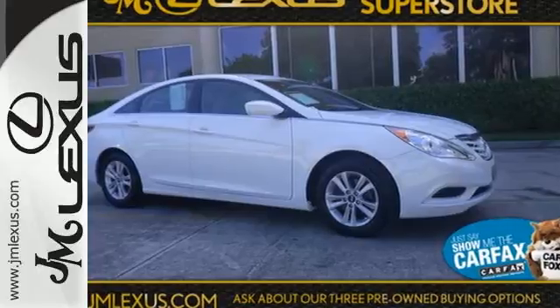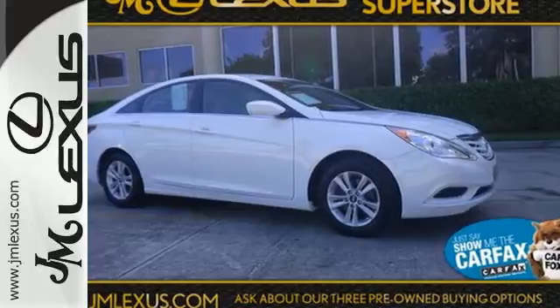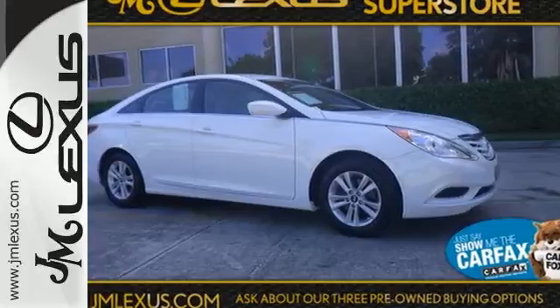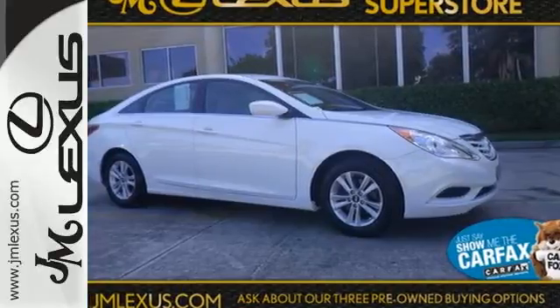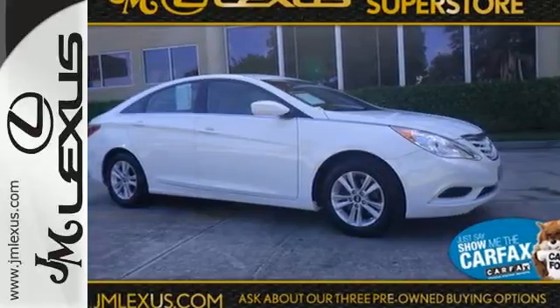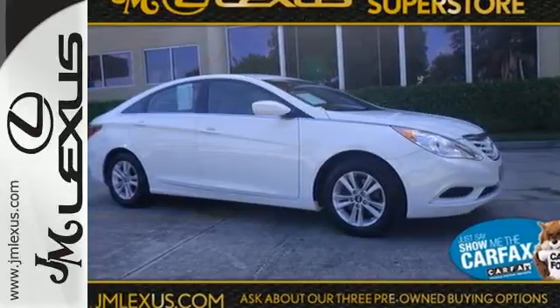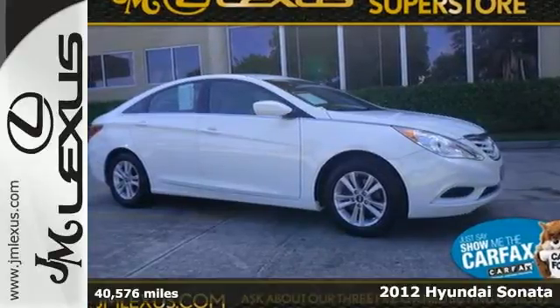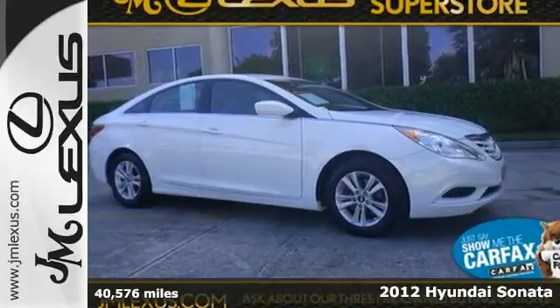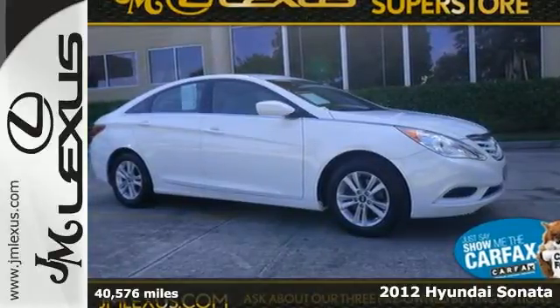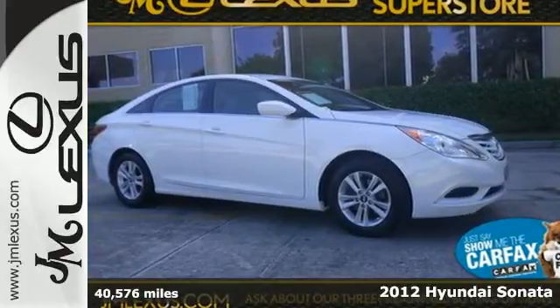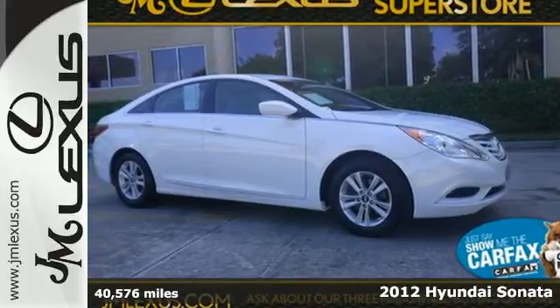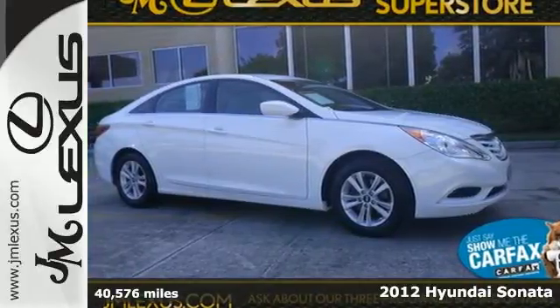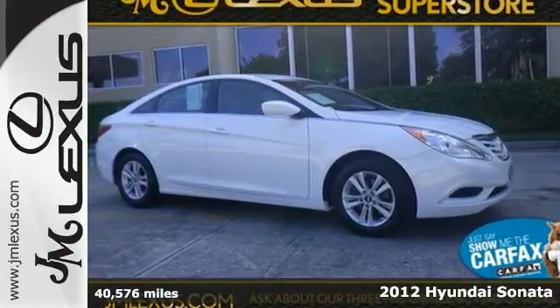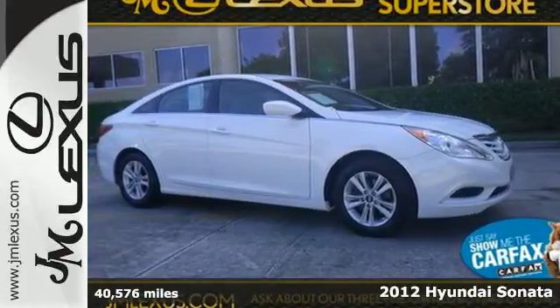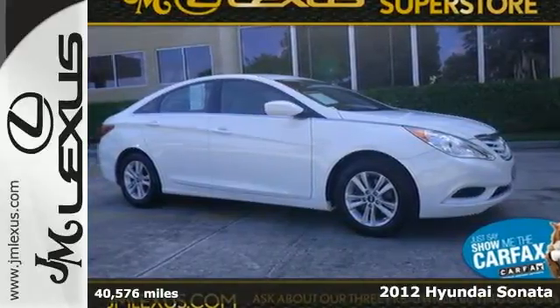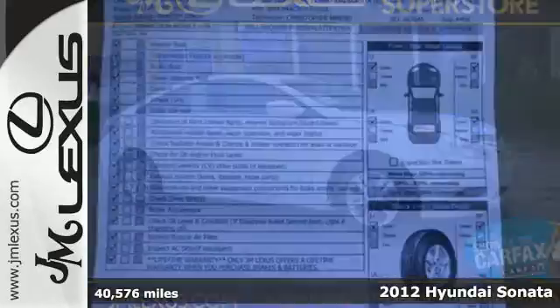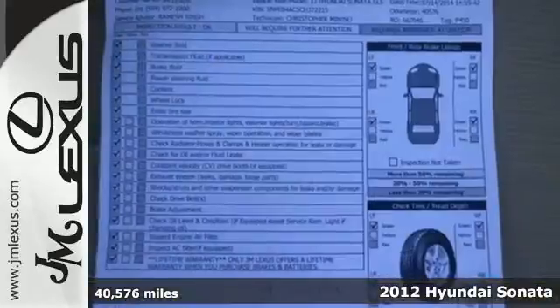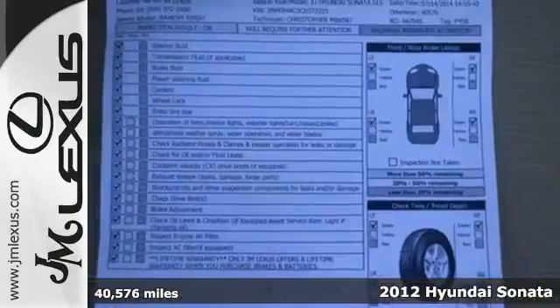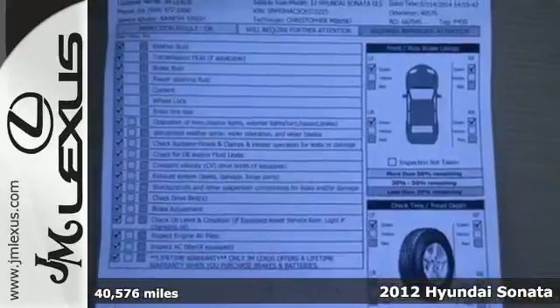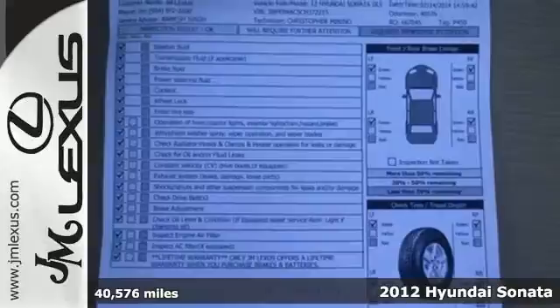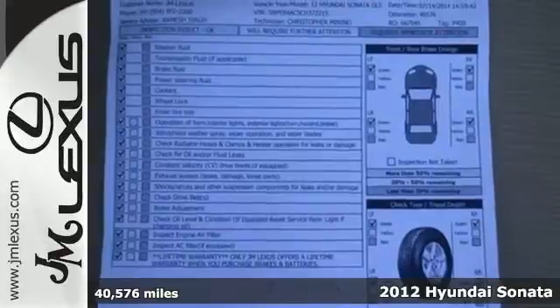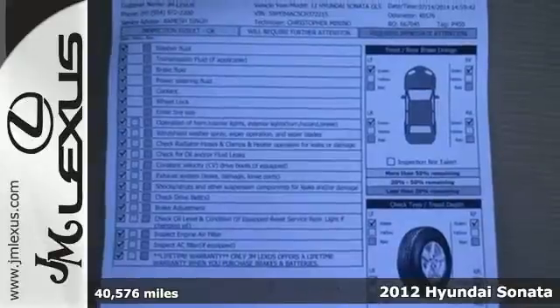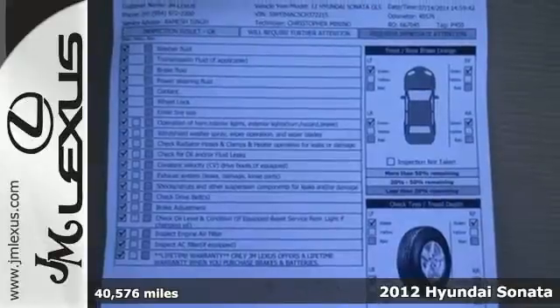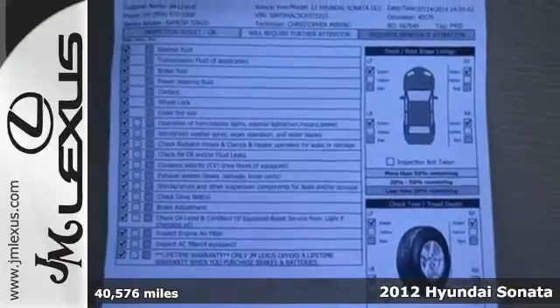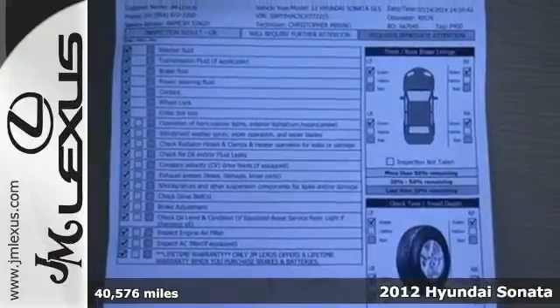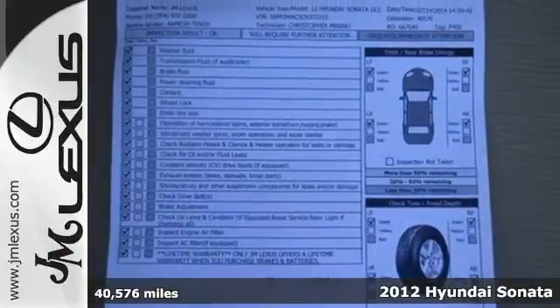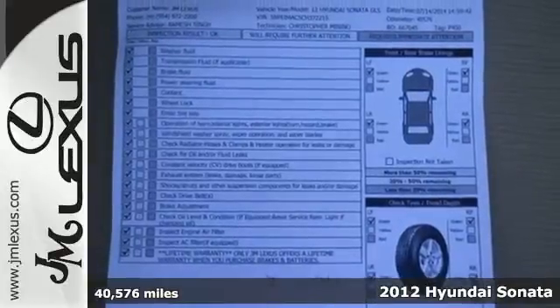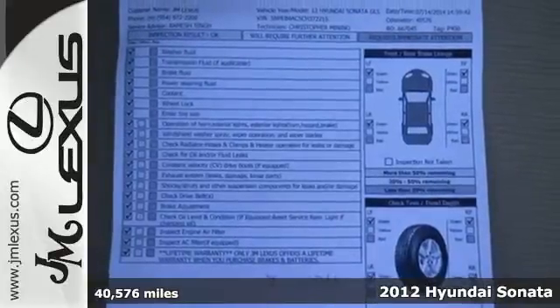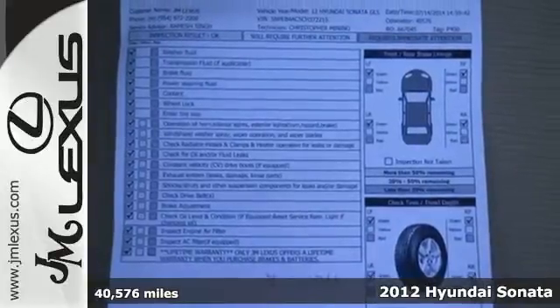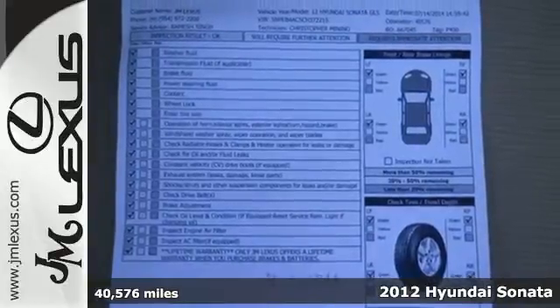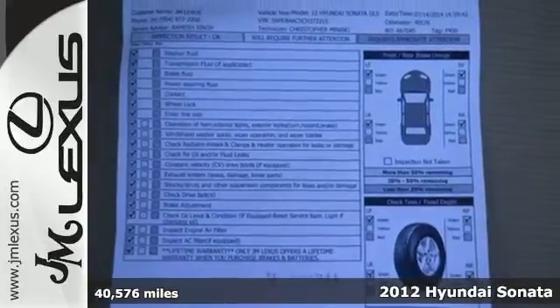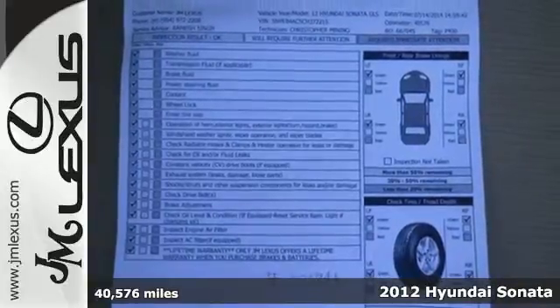You have to see this 2012 Hyundai Sonata. The Sonata impresses with its sleek design and great fuel economy.